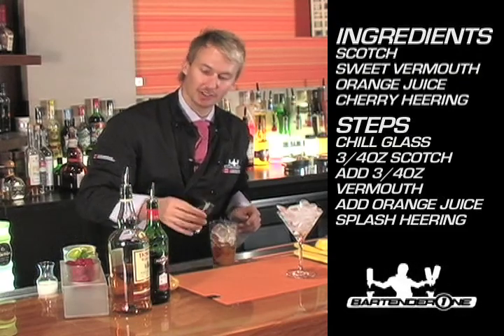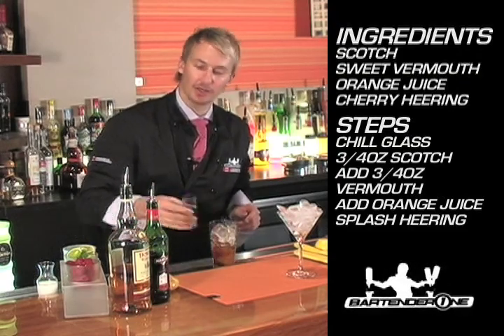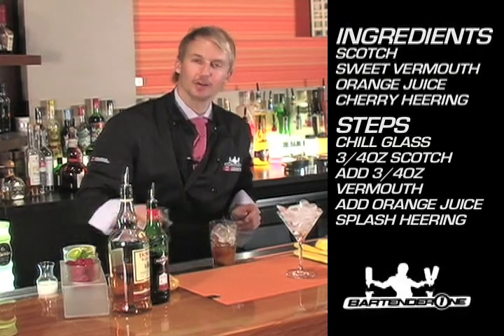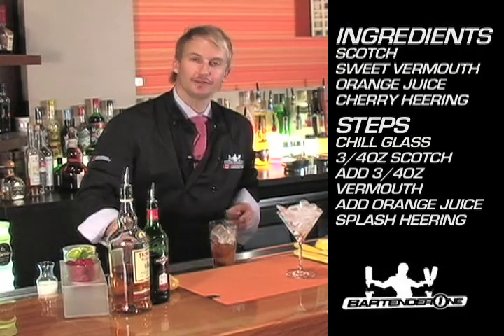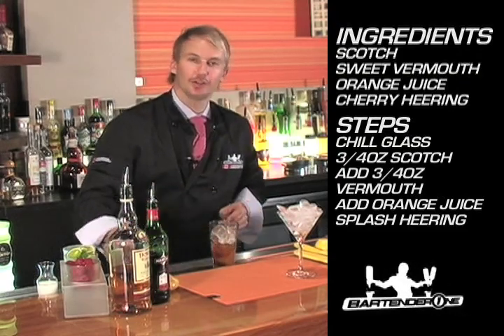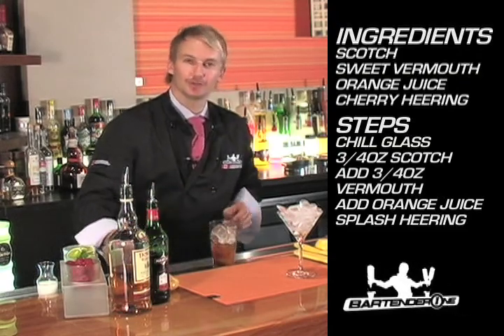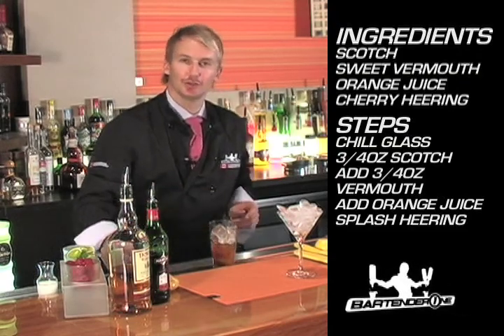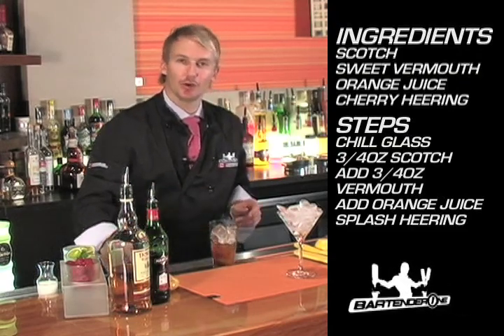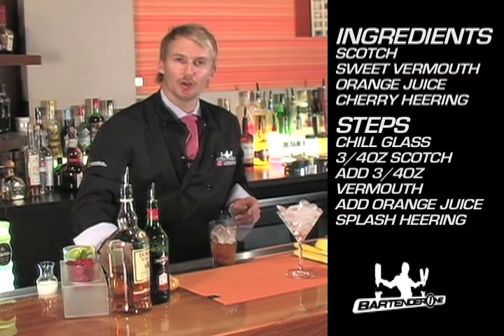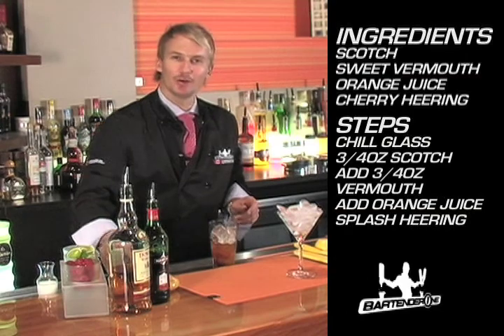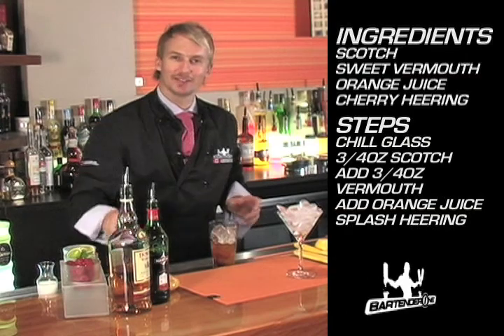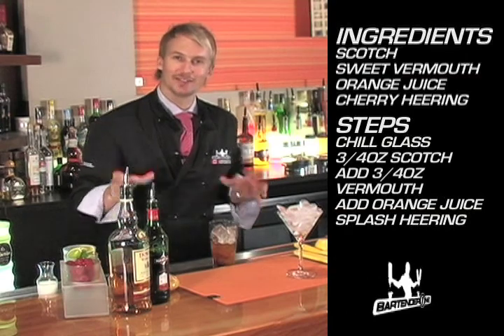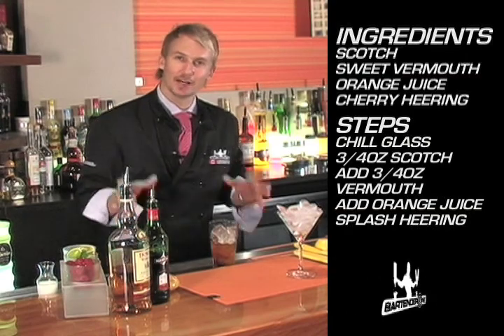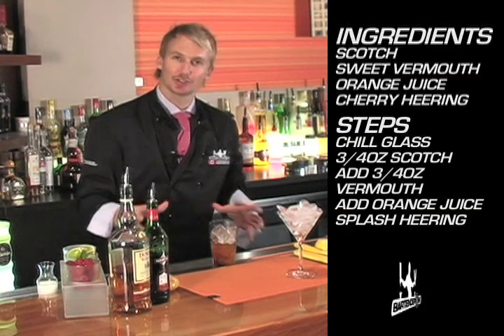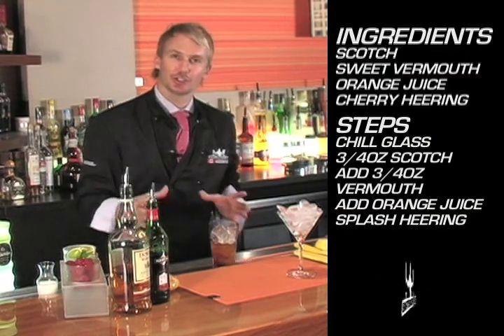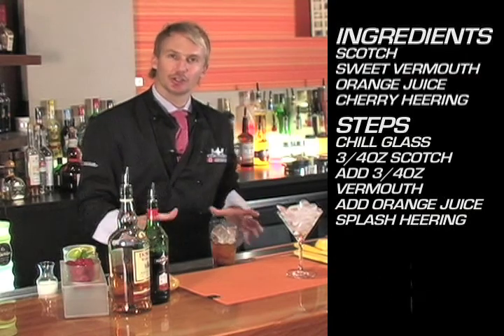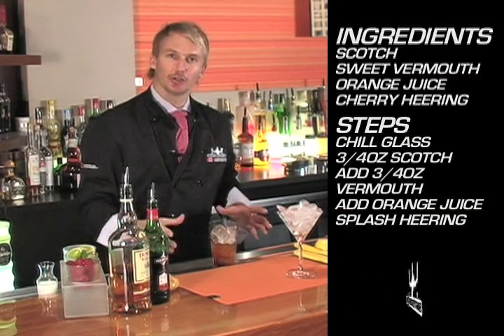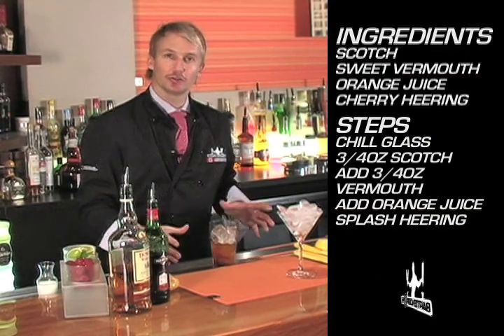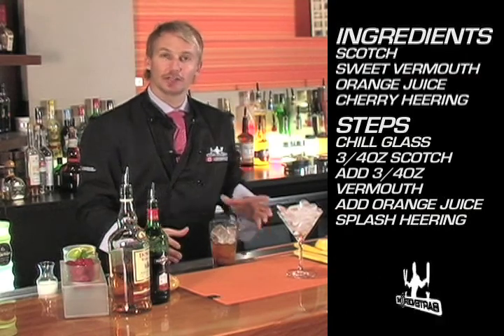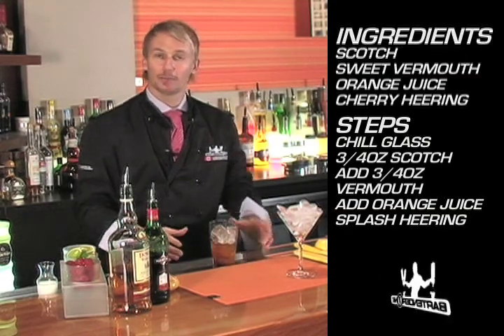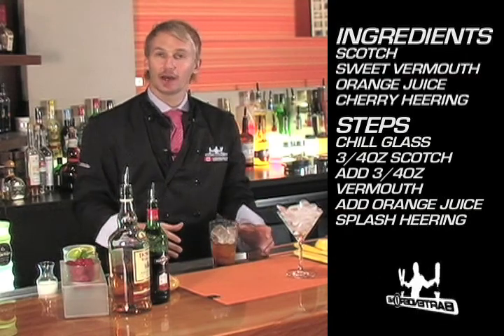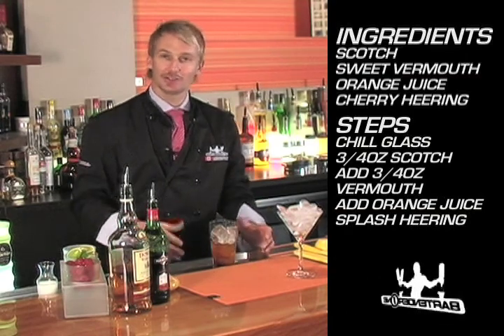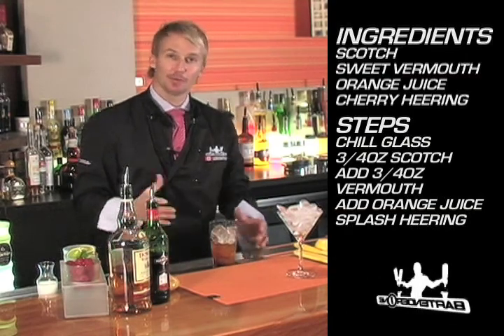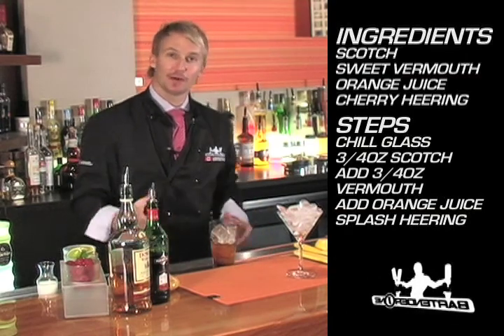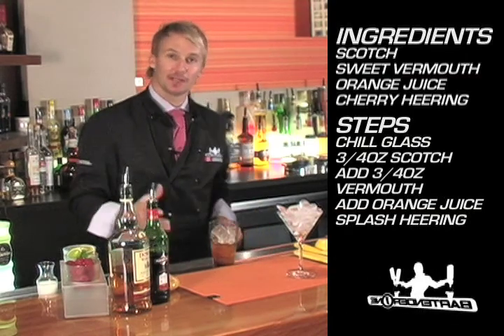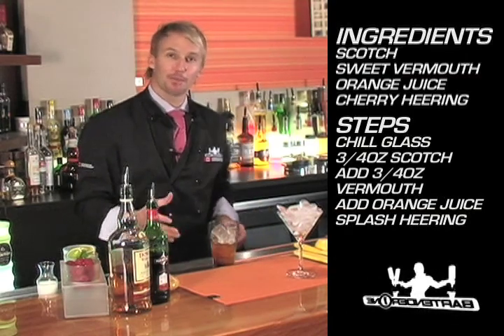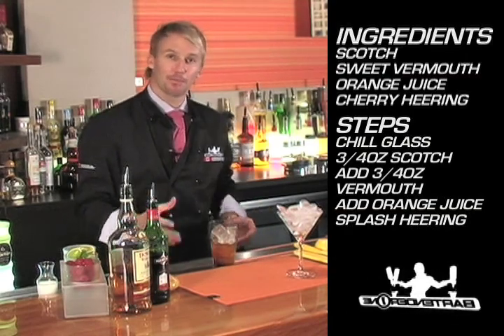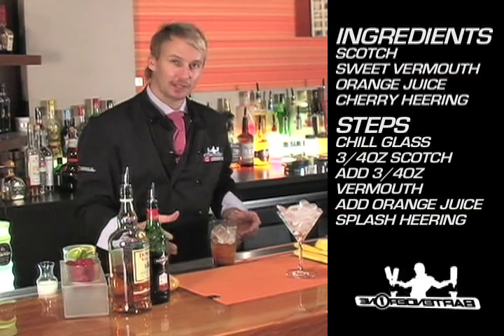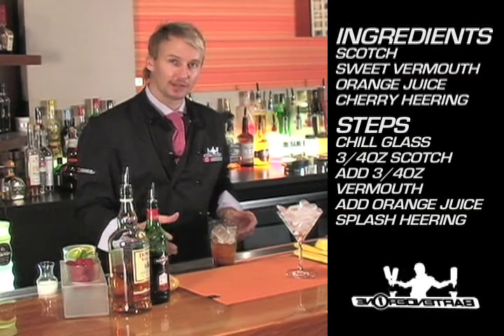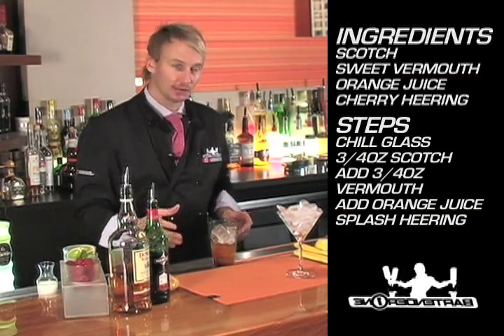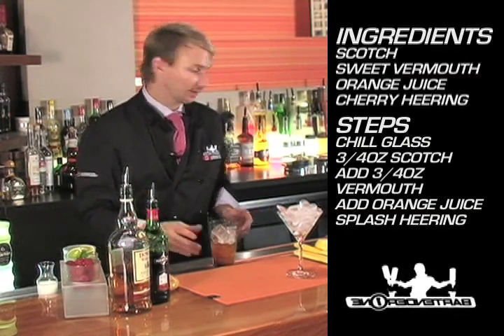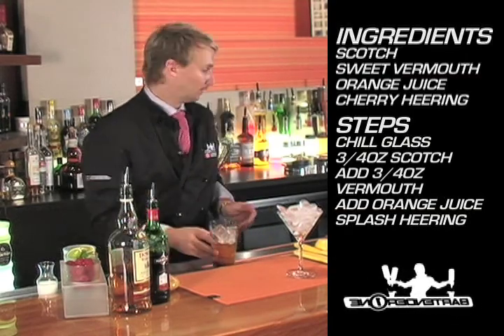The Cherry Heering, for those of you who don't know, is a Dutch liqueur created by a gentleman by the name of Peter Heering.